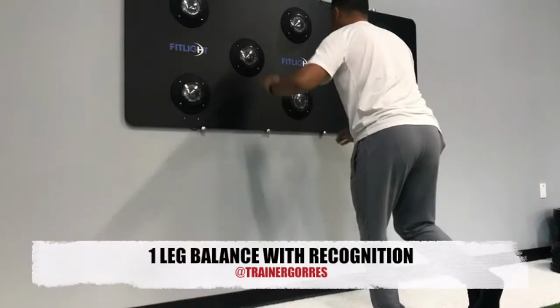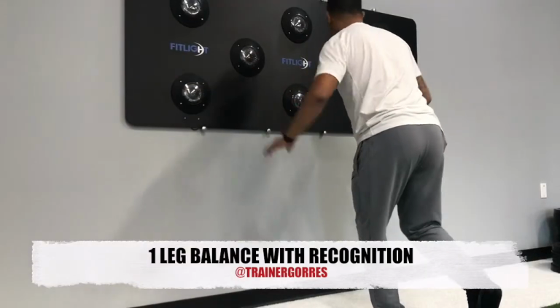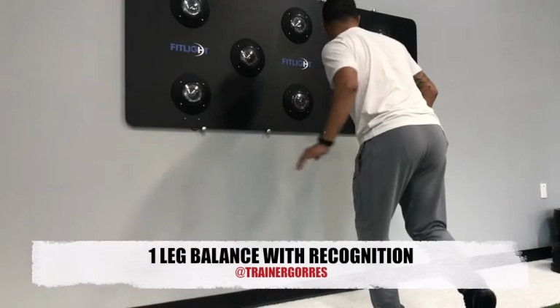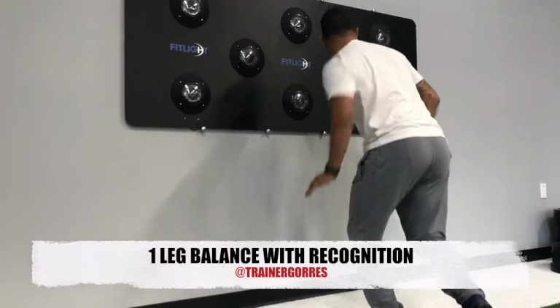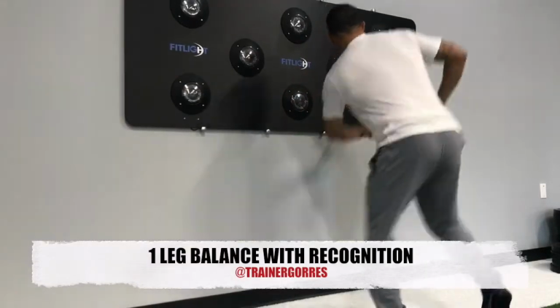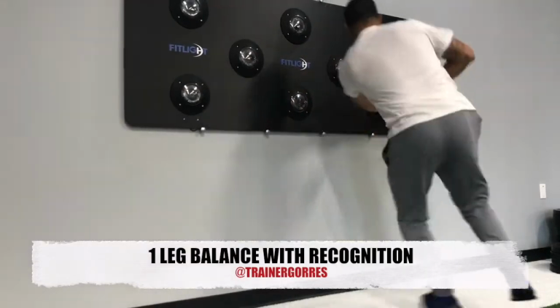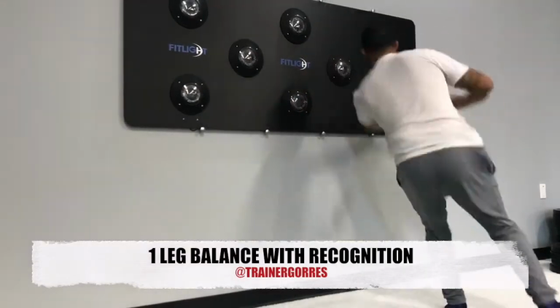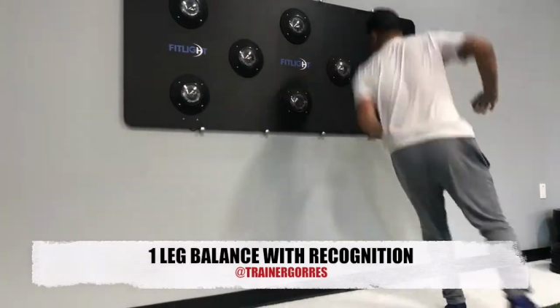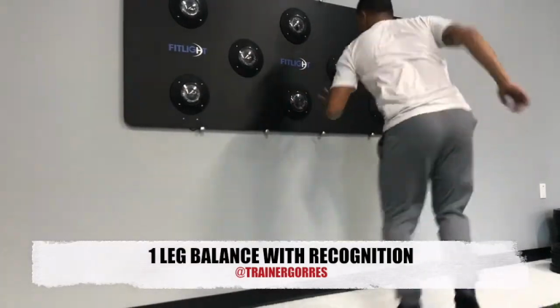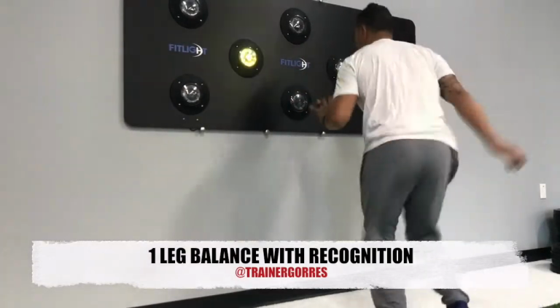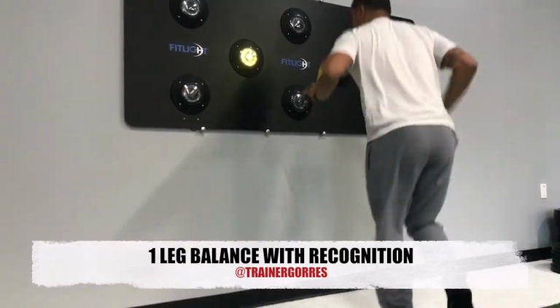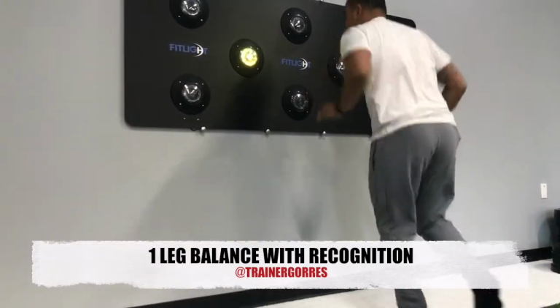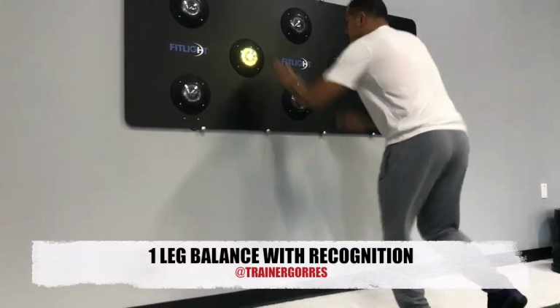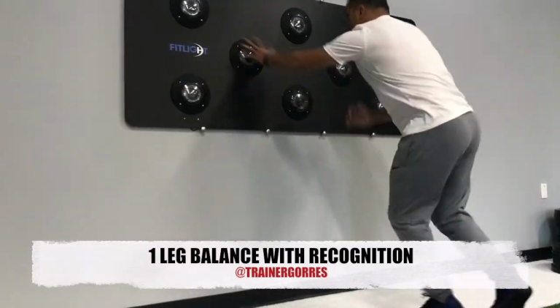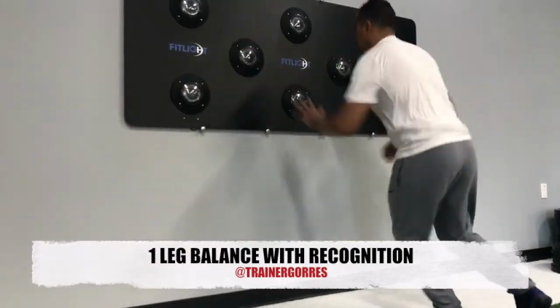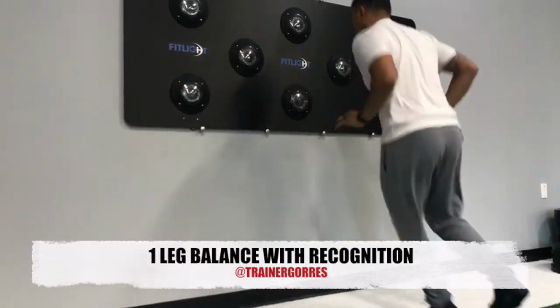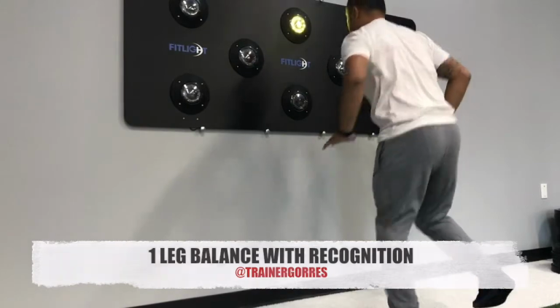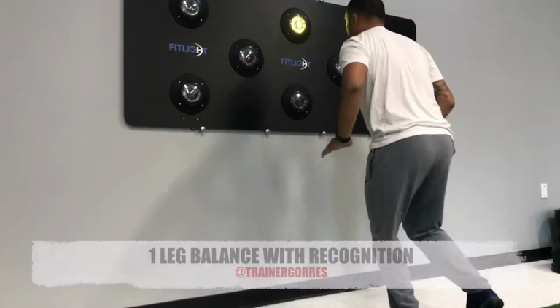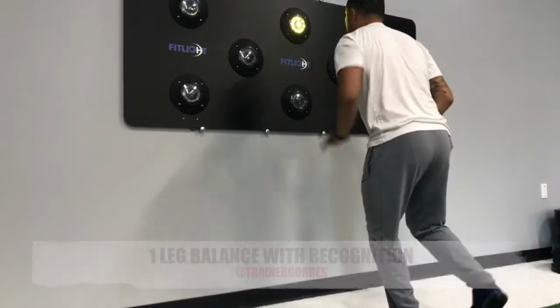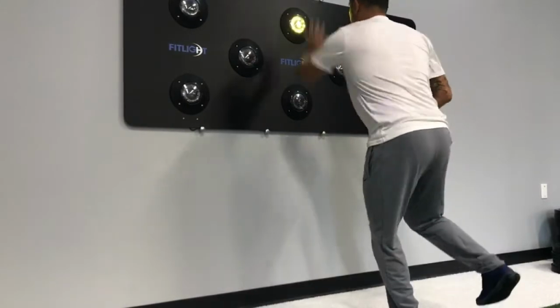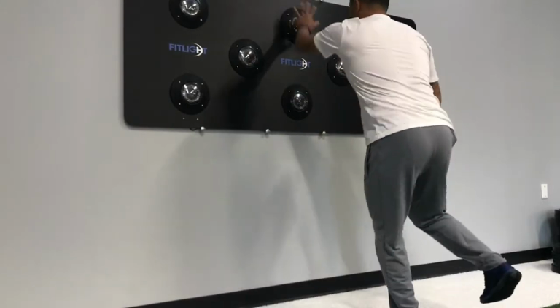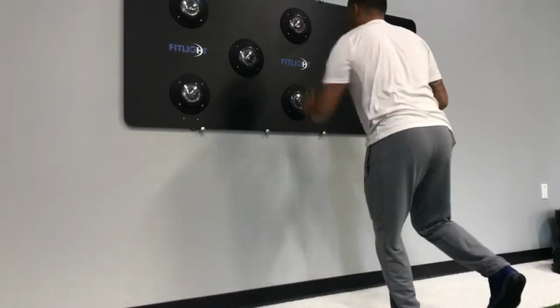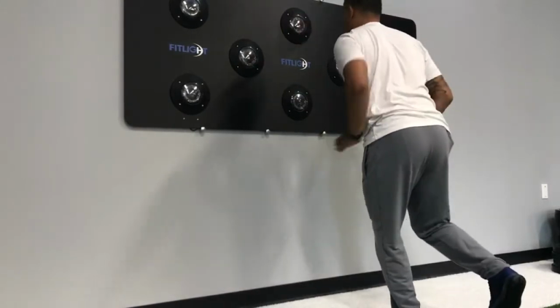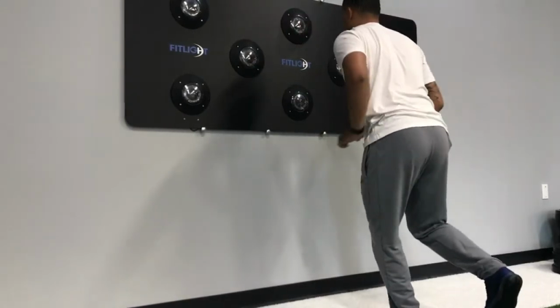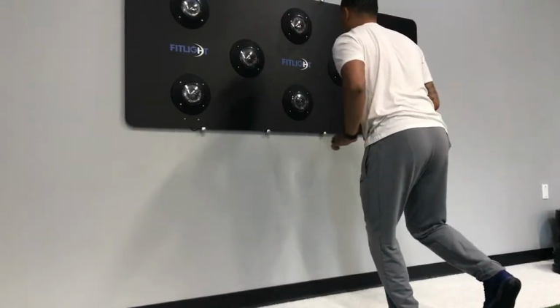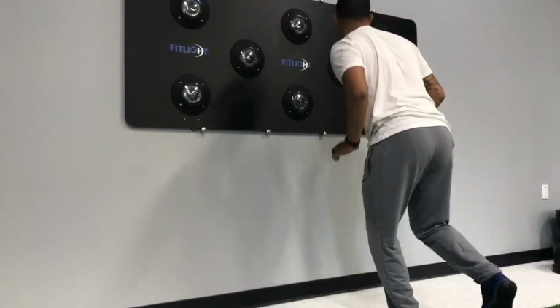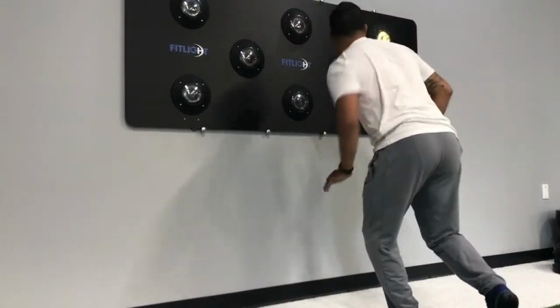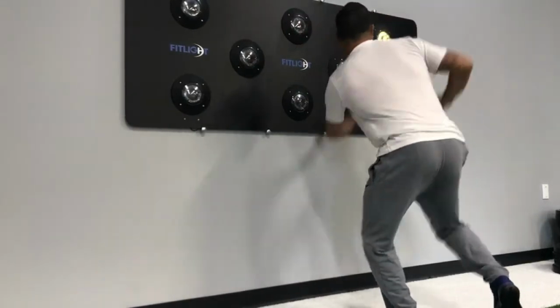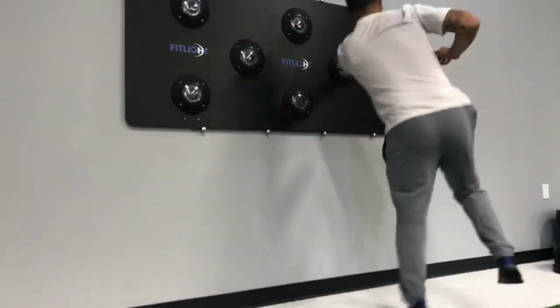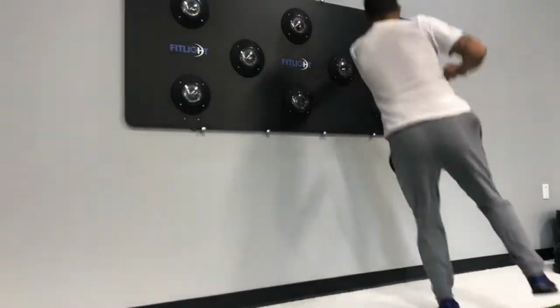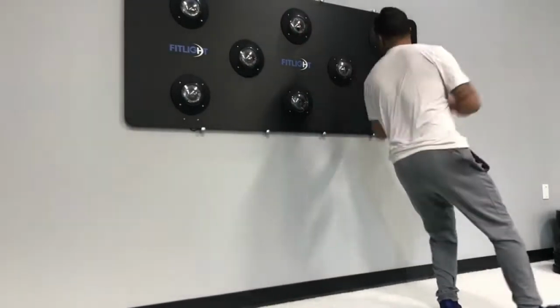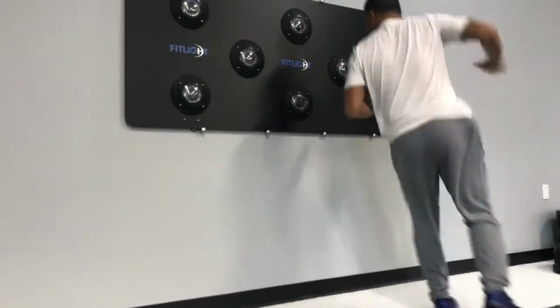Here's another version of our recognition drill on a single leg to challenge the athlete's balance.